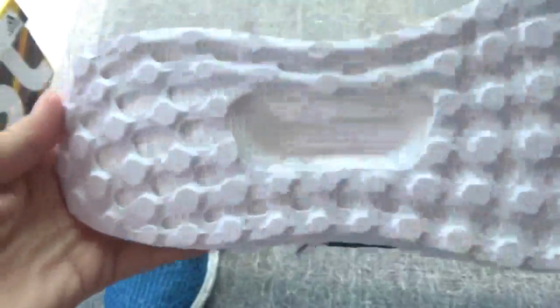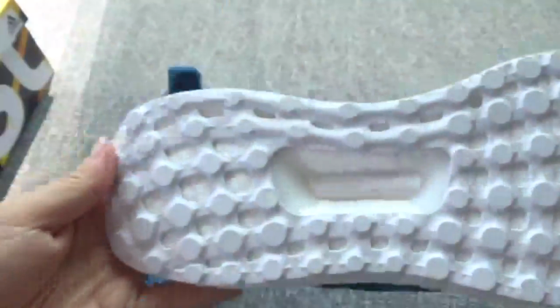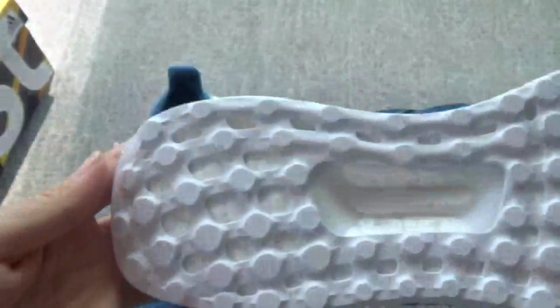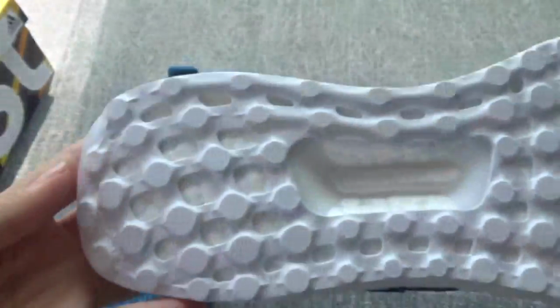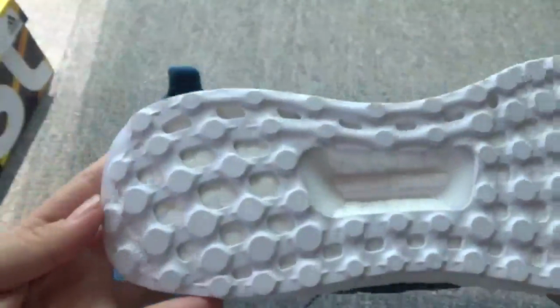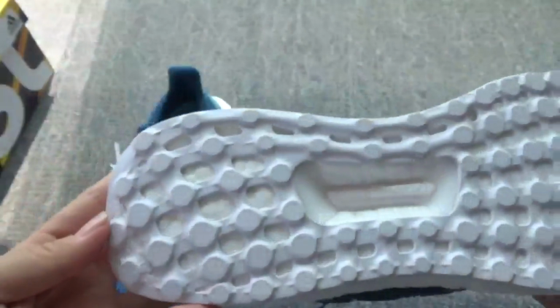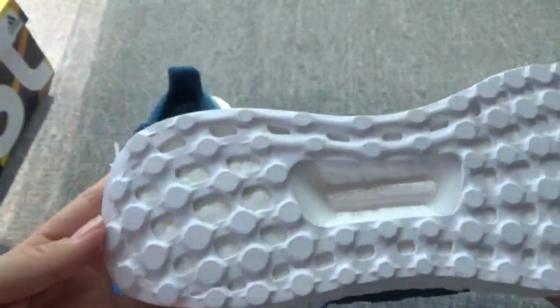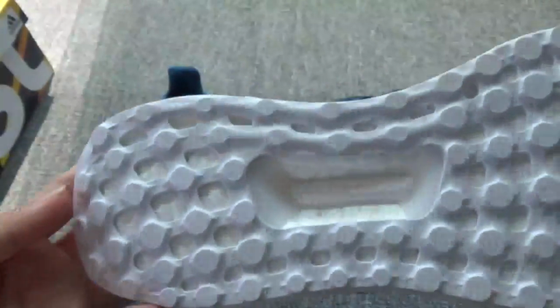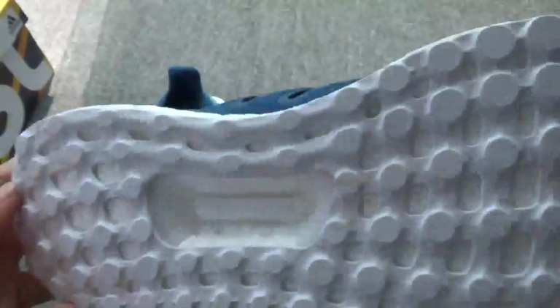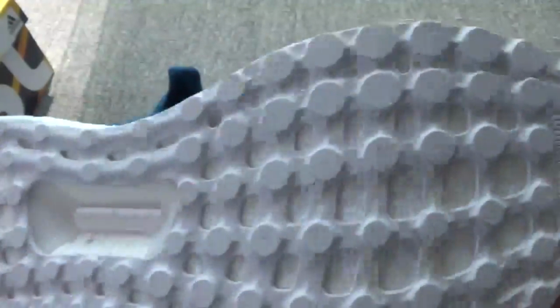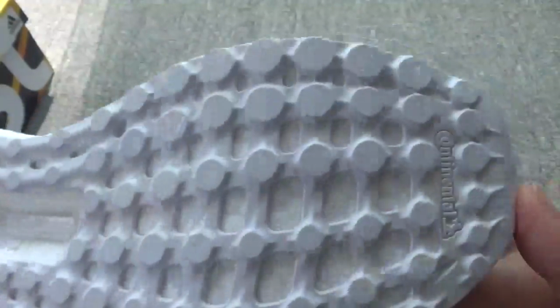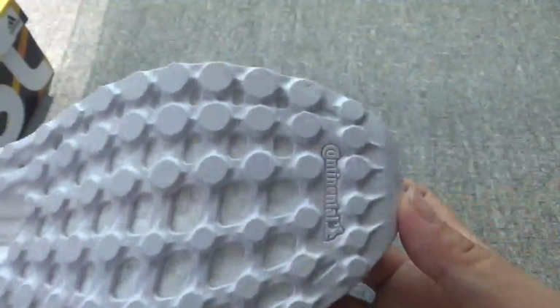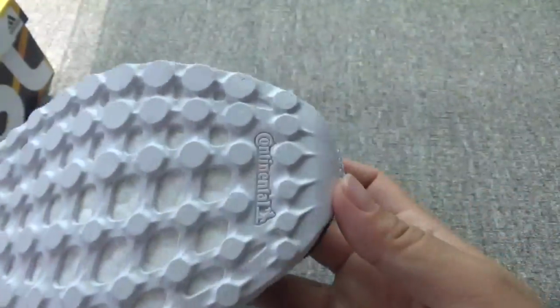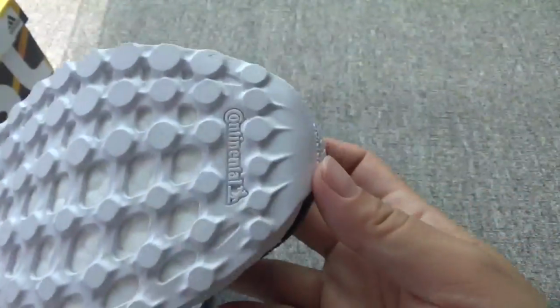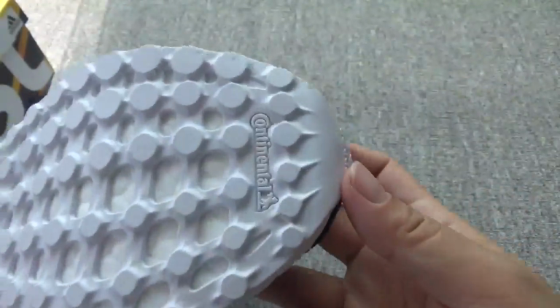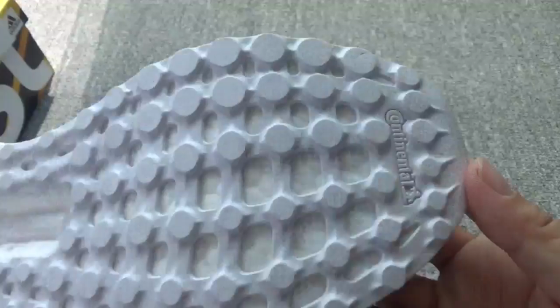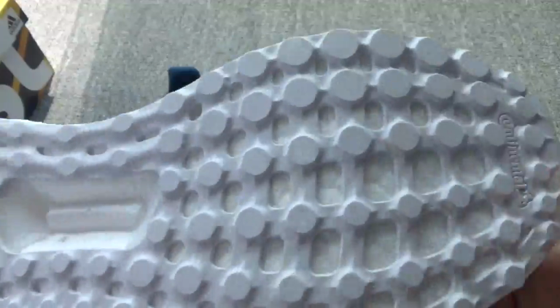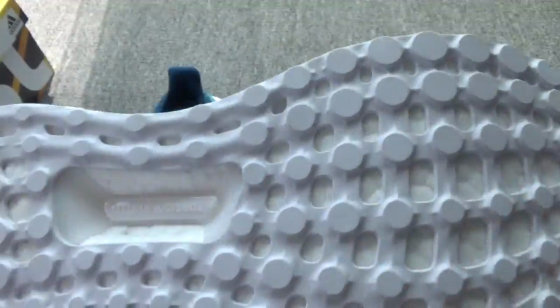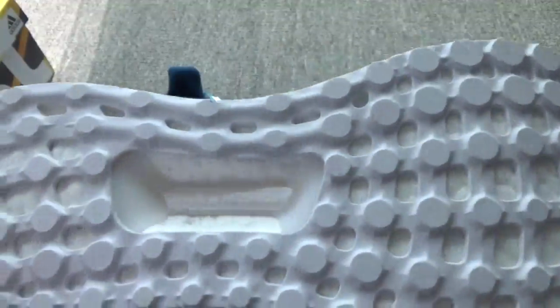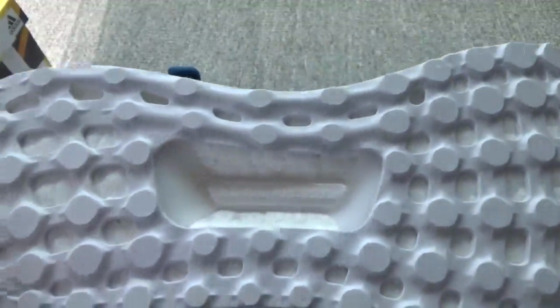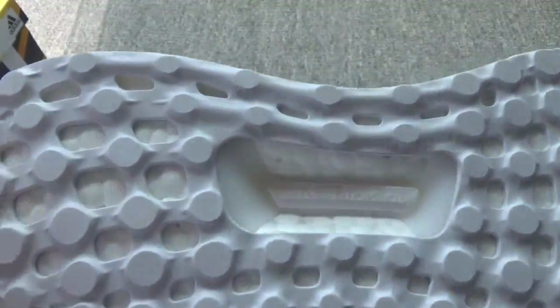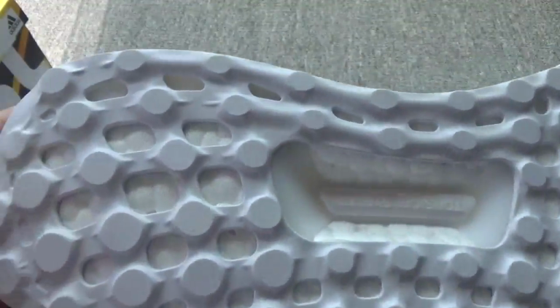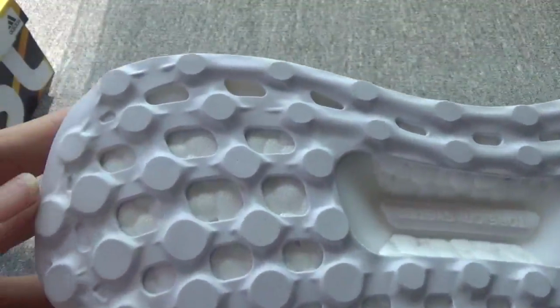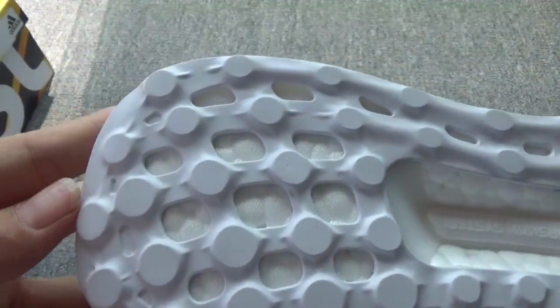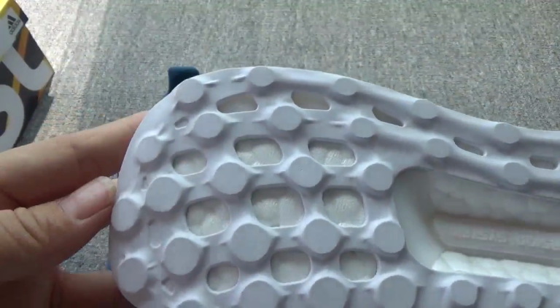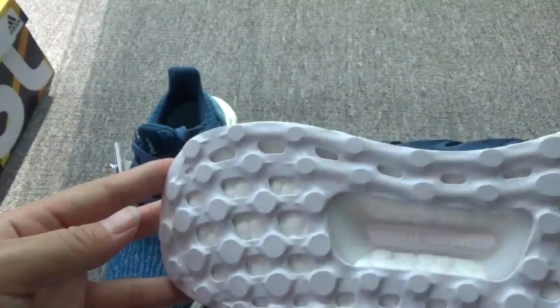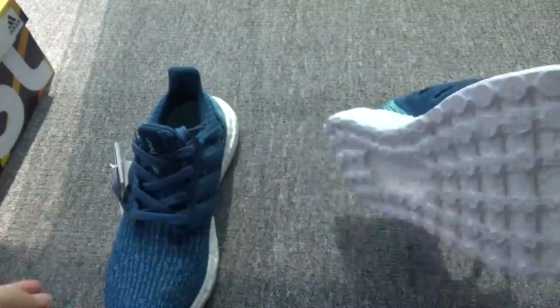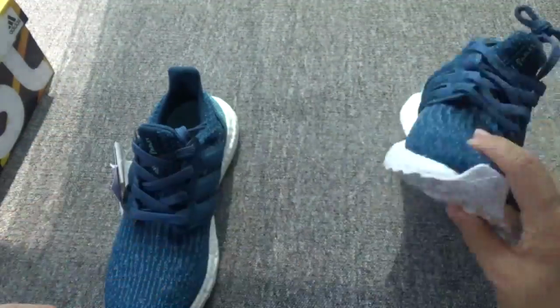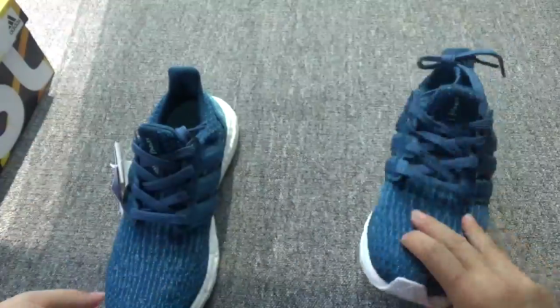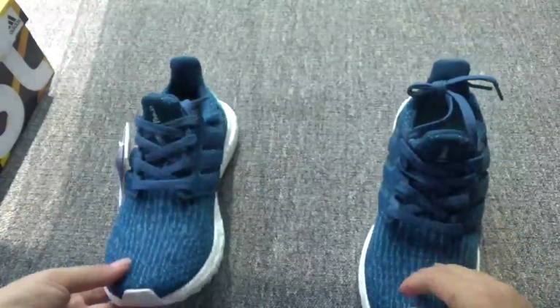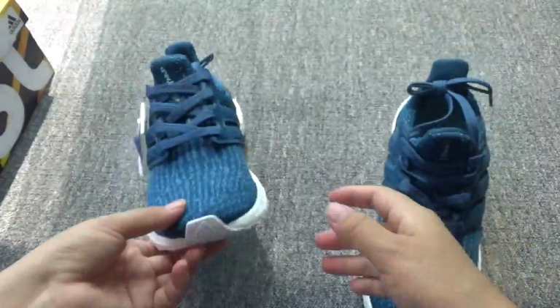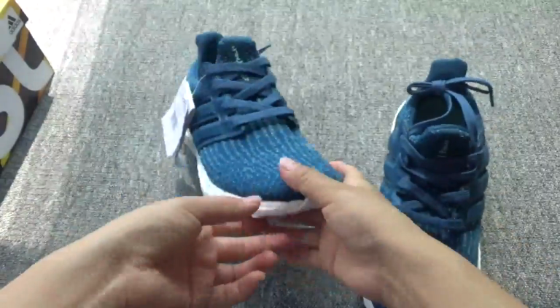The bottom — the white bottom. Nice pair.